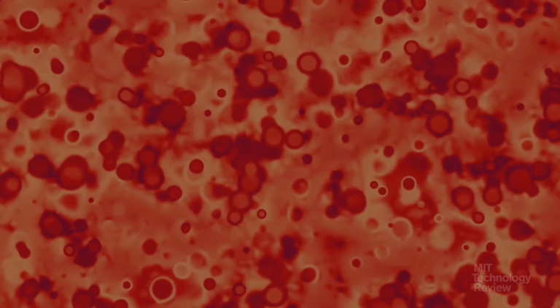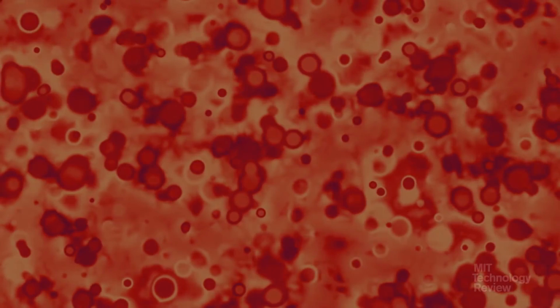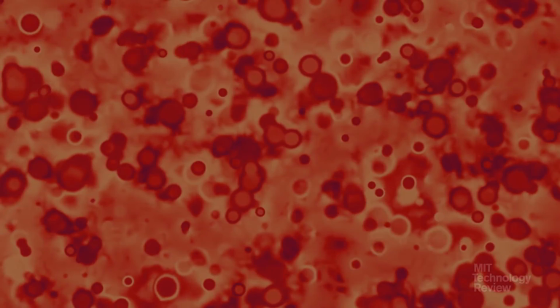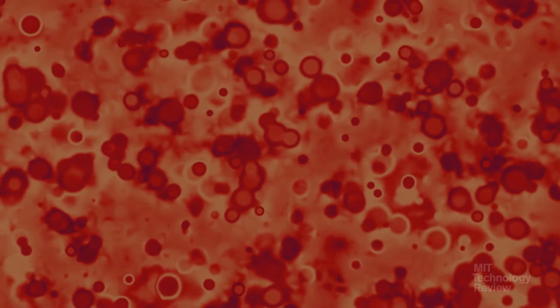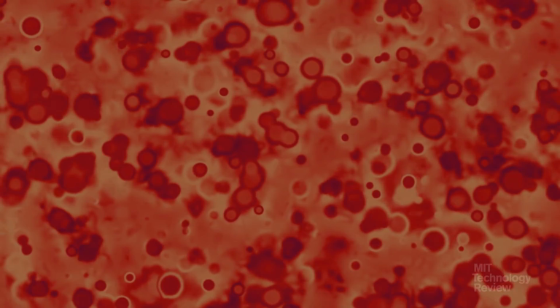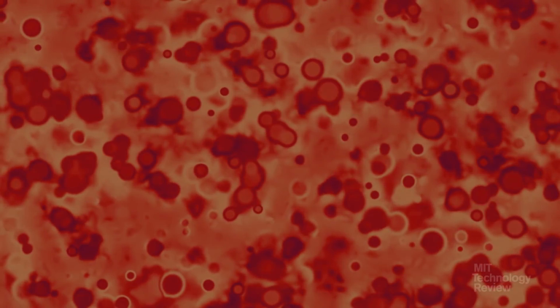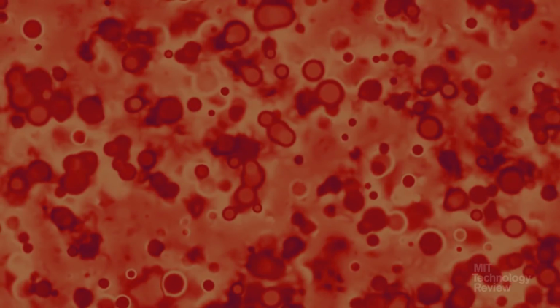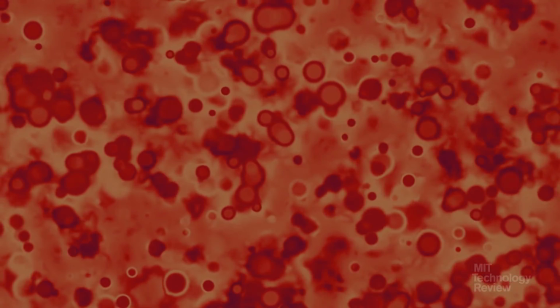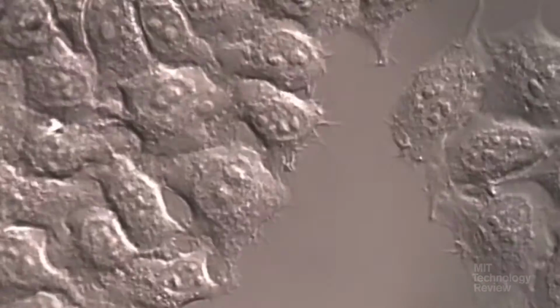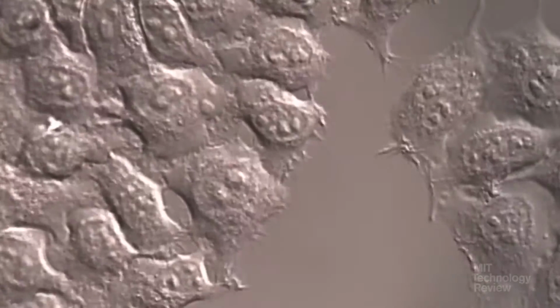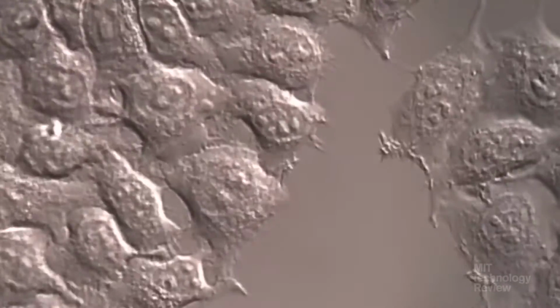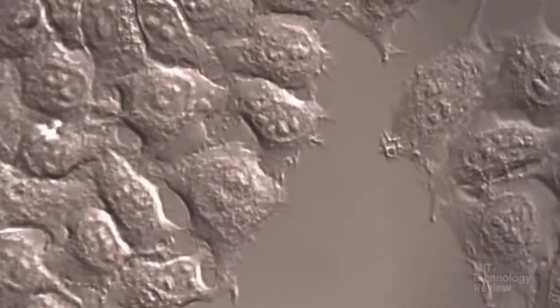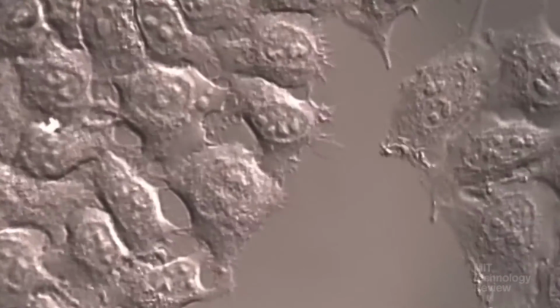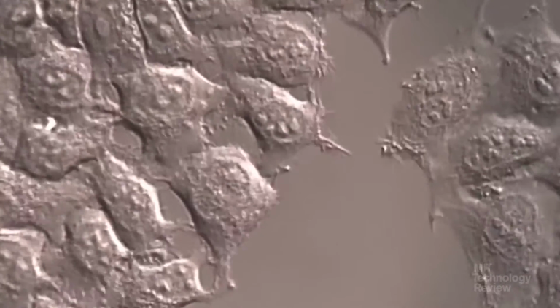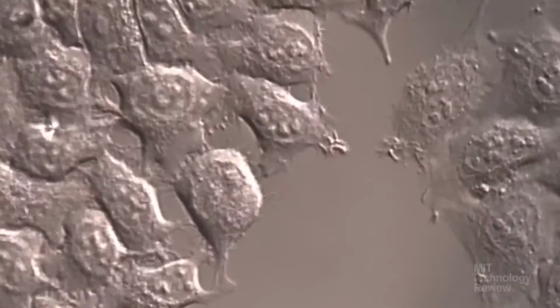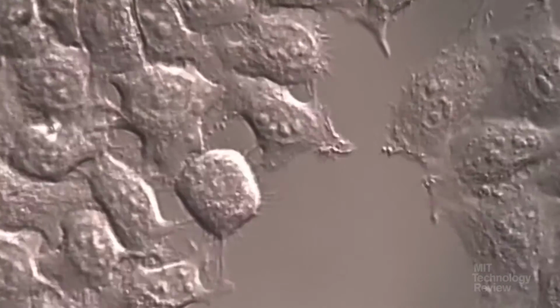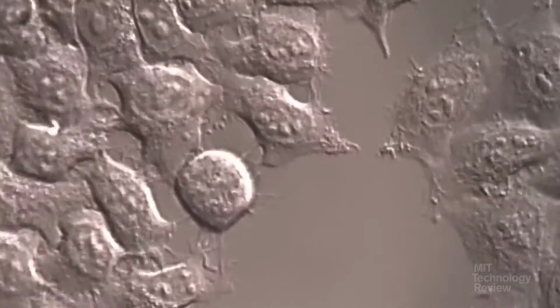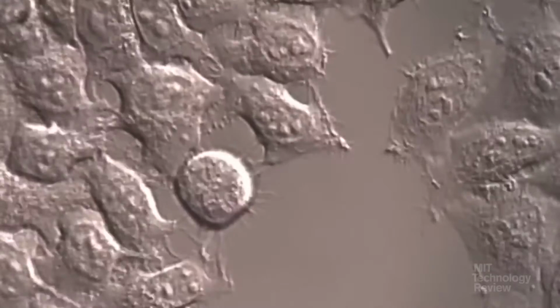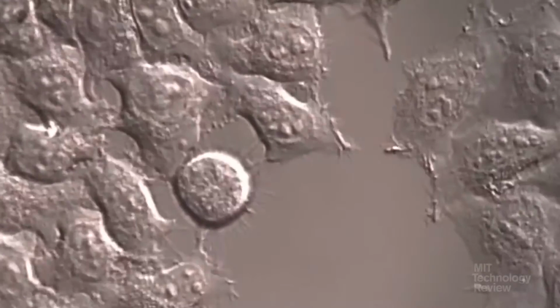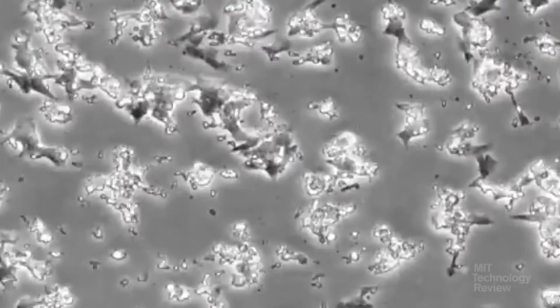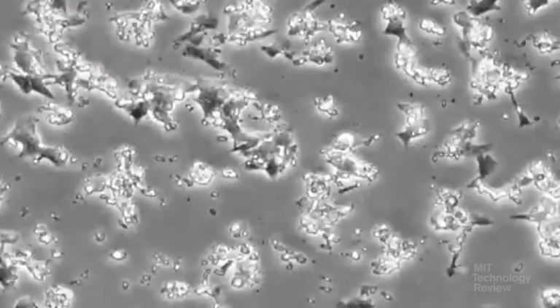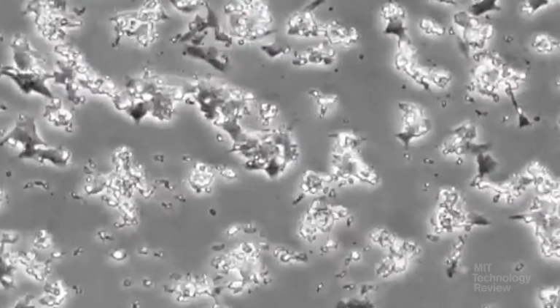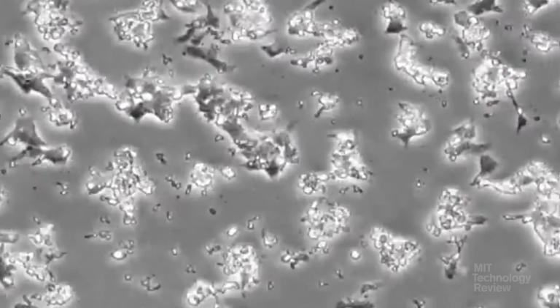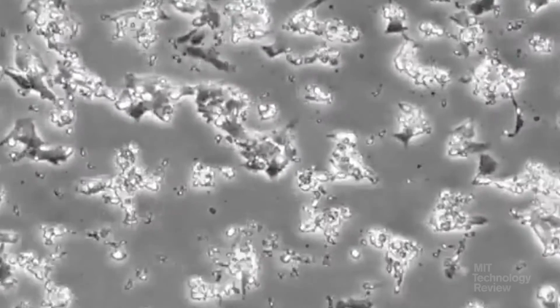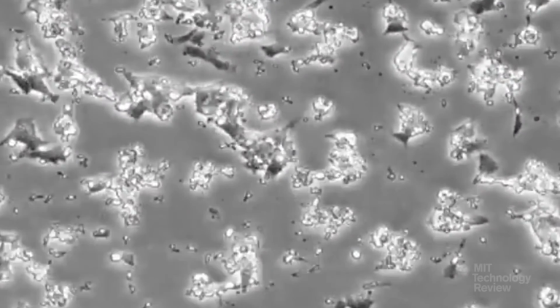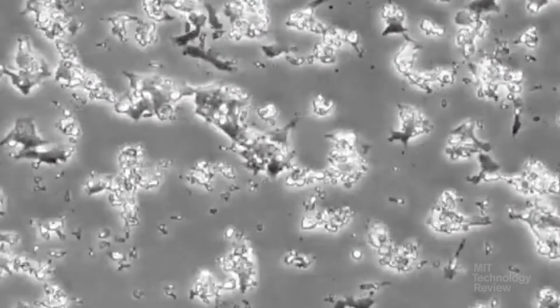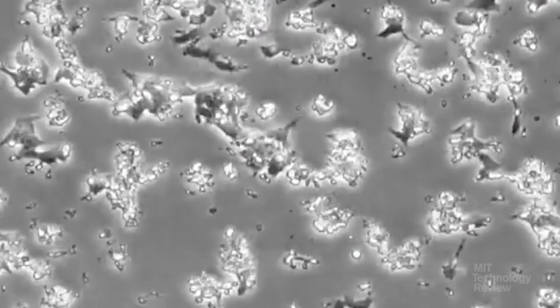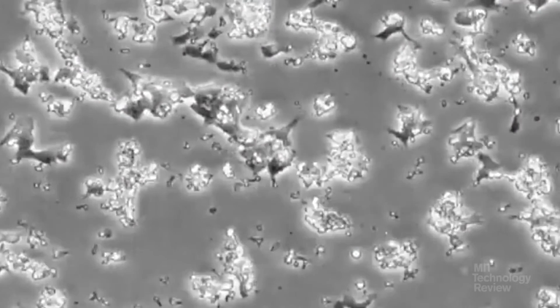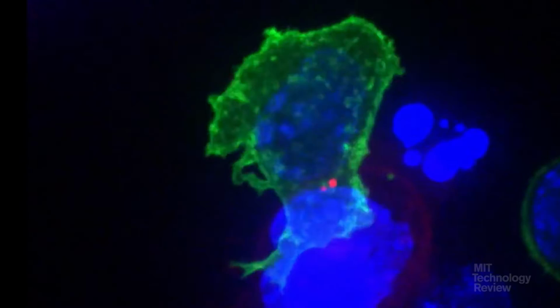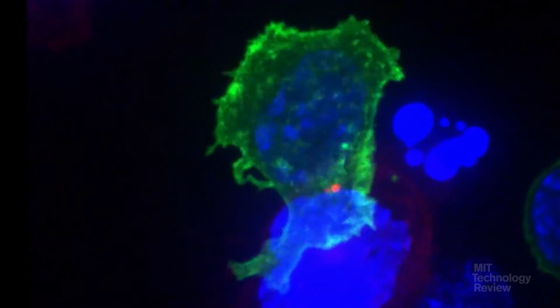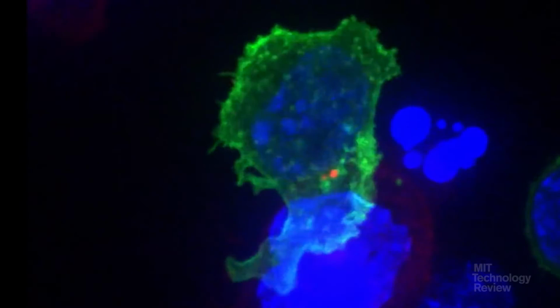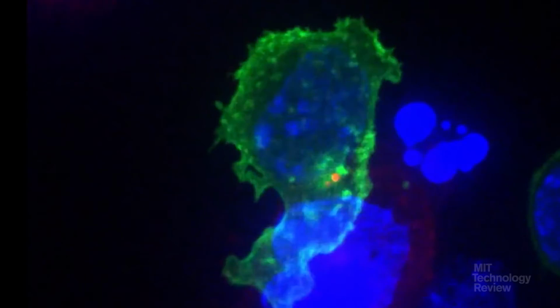Clearly, we want to know what we're made of. If you intend to treat cancer, schizophrenia, or understand any disease, you've got to know what the cells are.